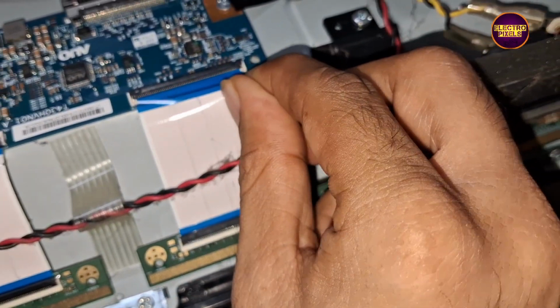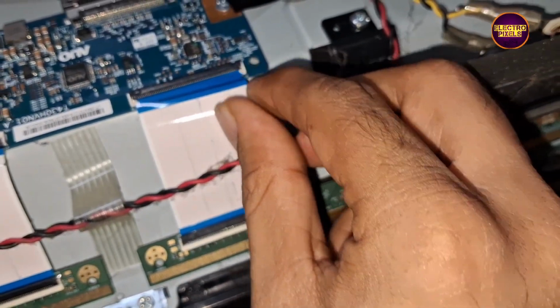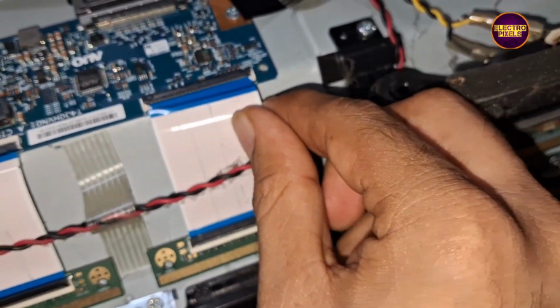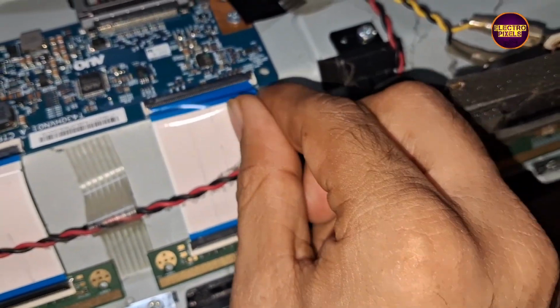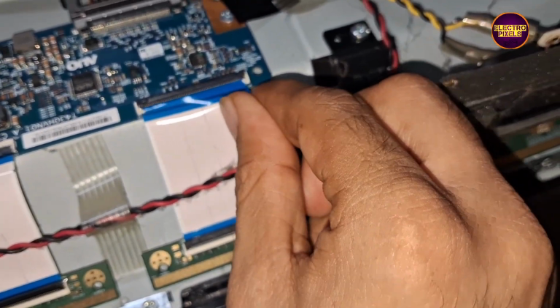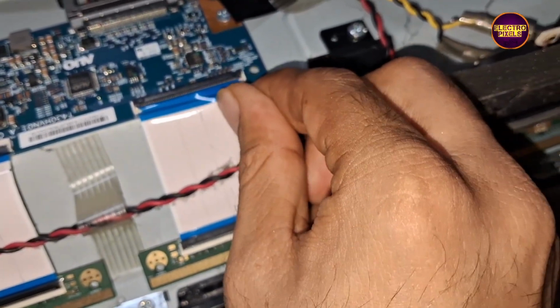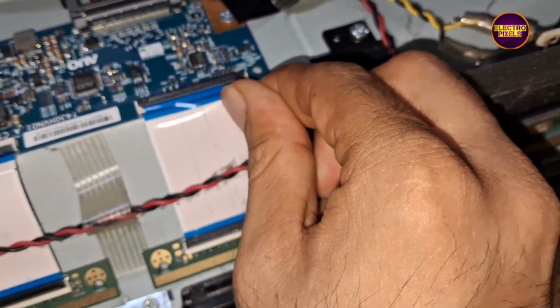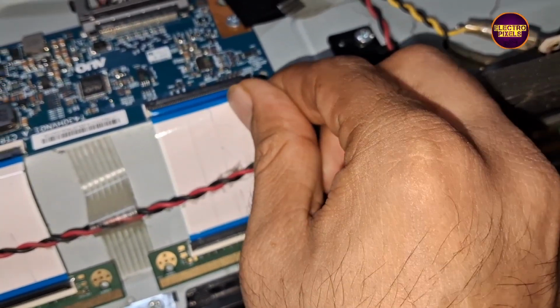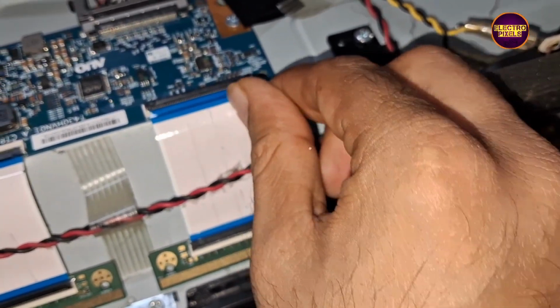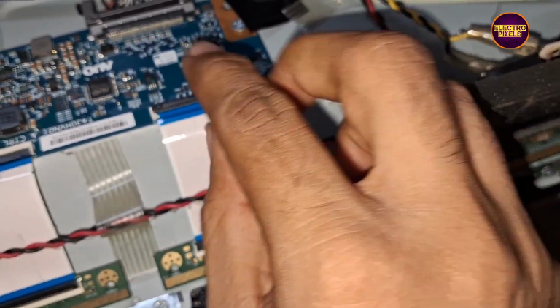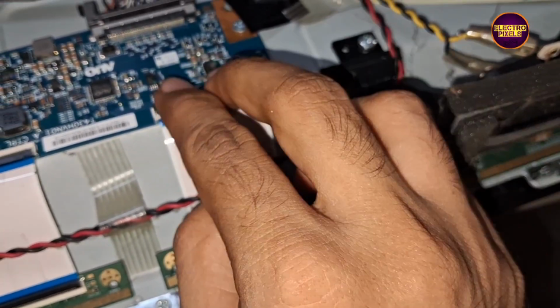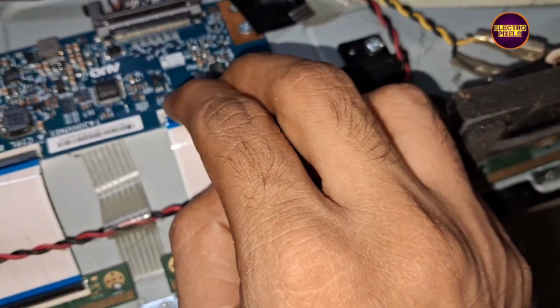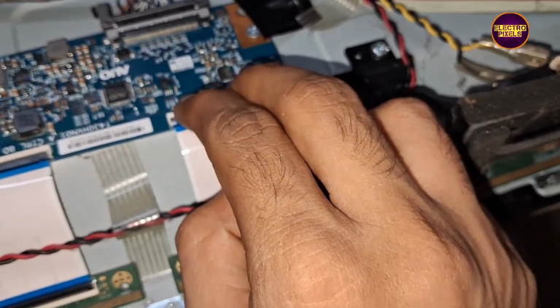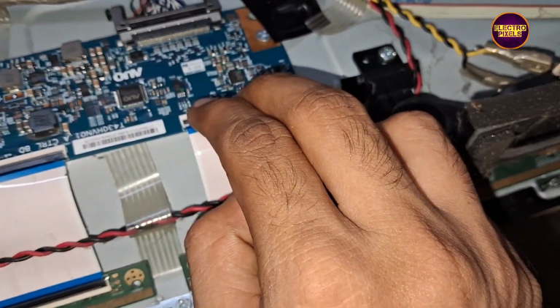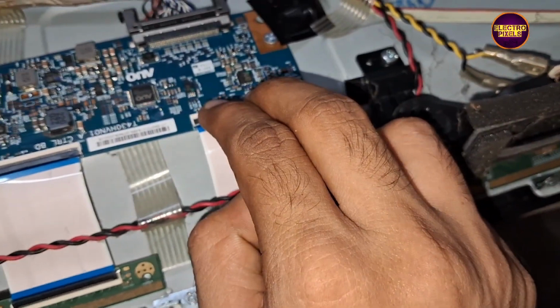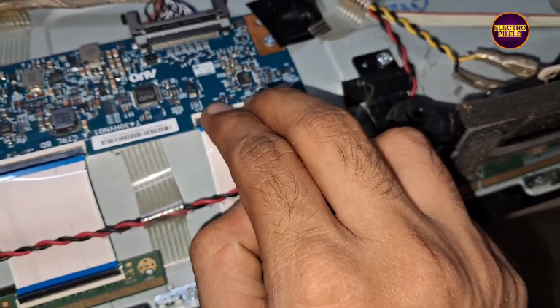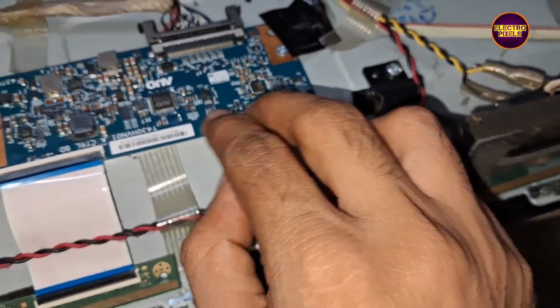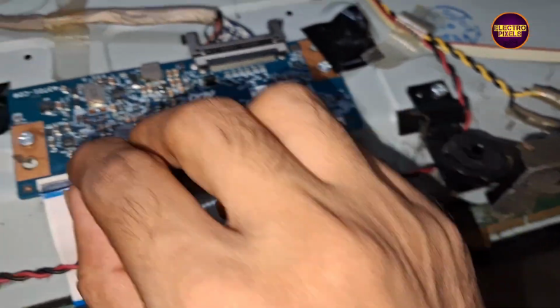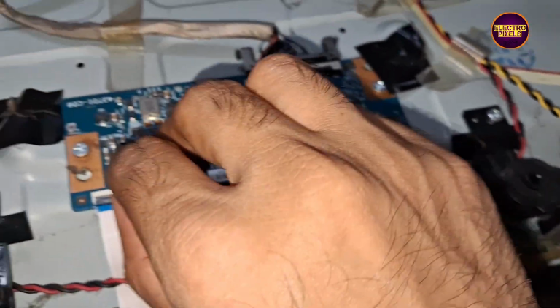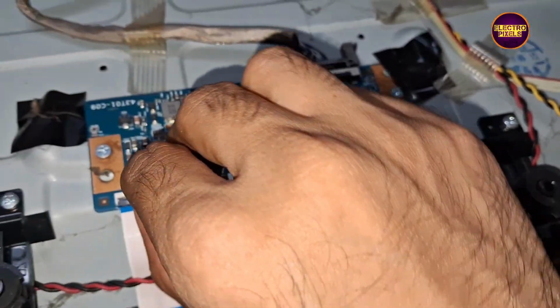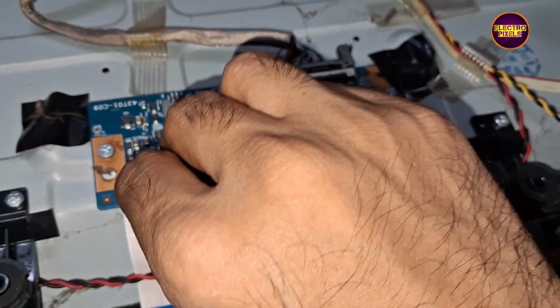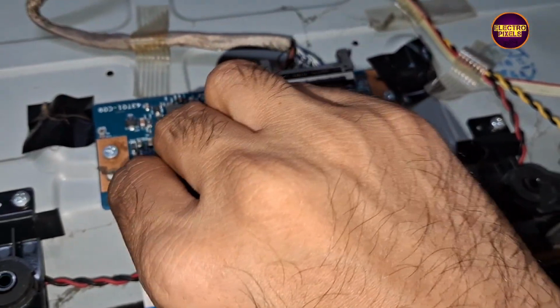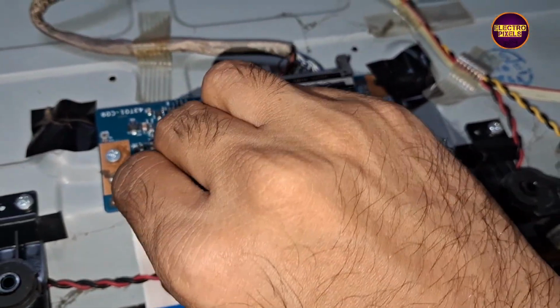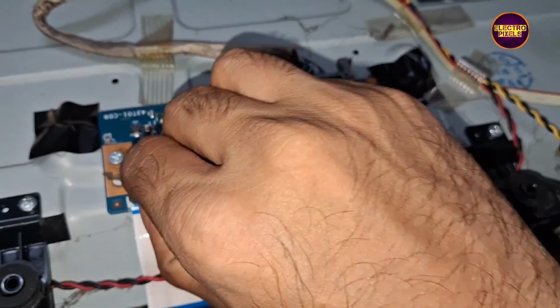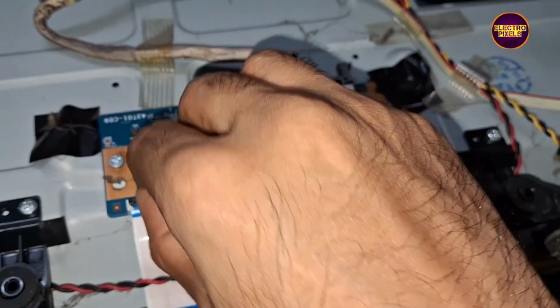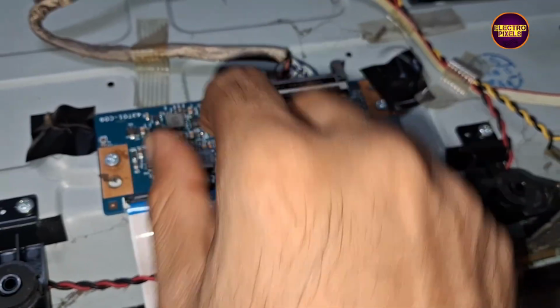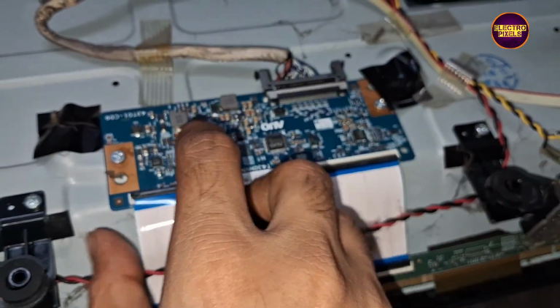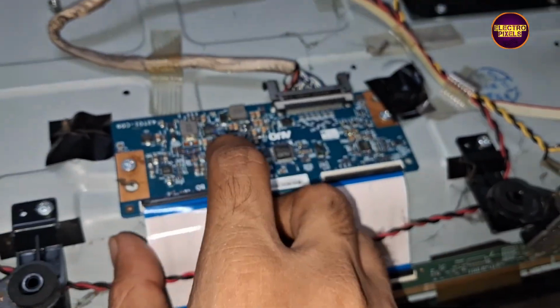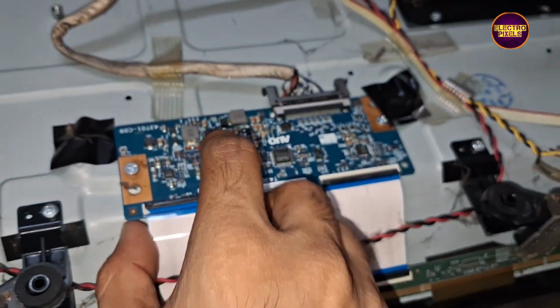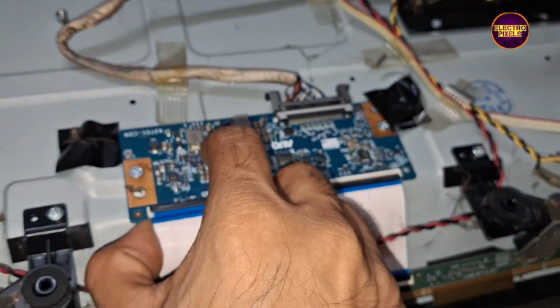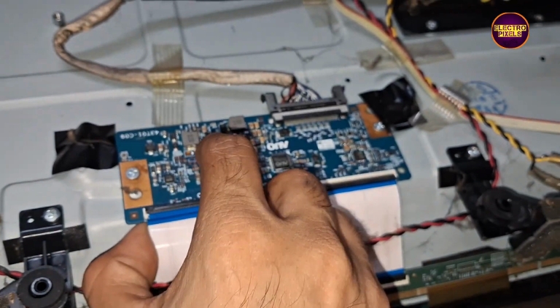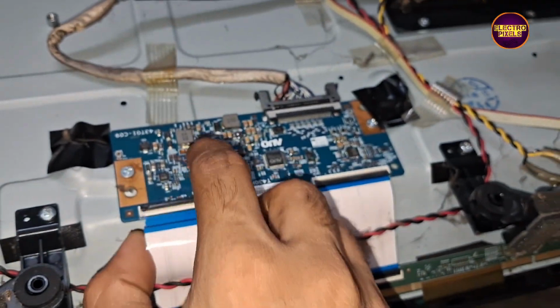Now the picture comes without the double image problem. So here we need to block the left gate signal tracks for repairing this TV.